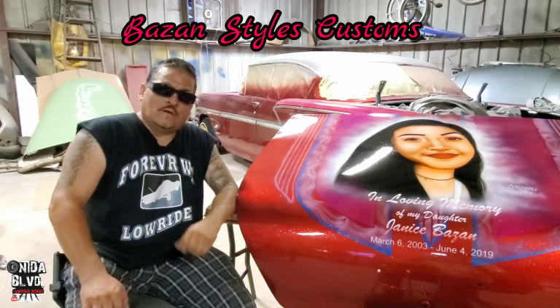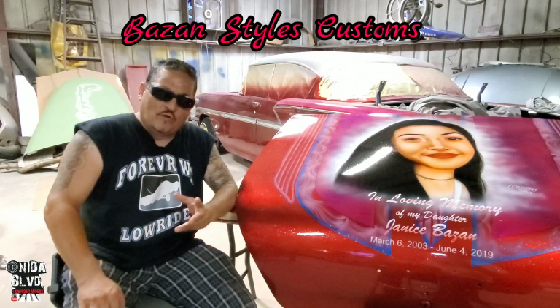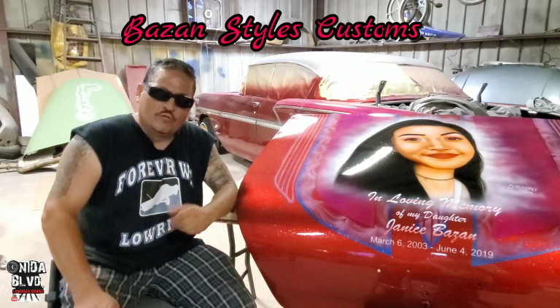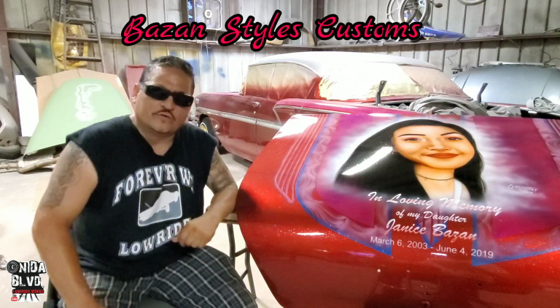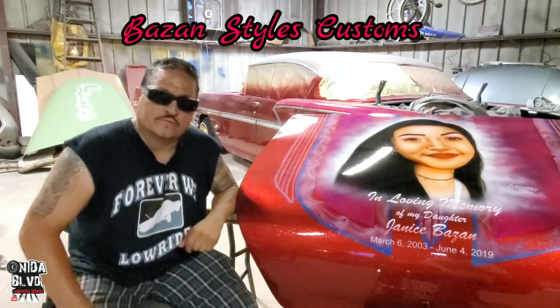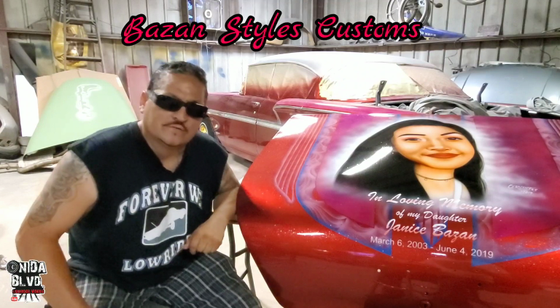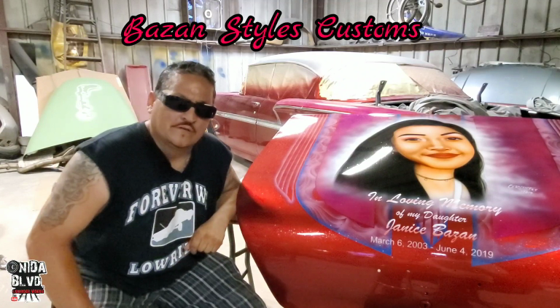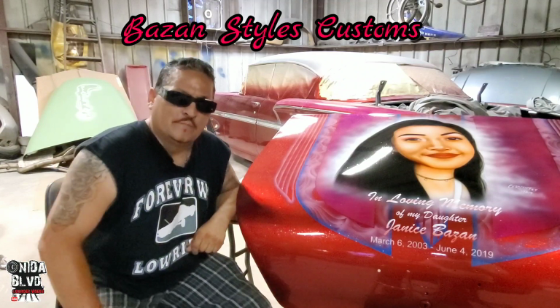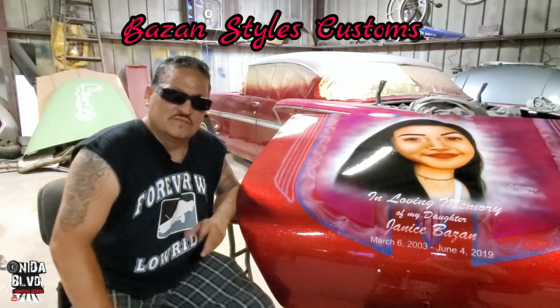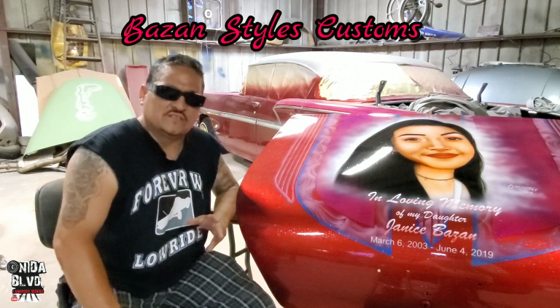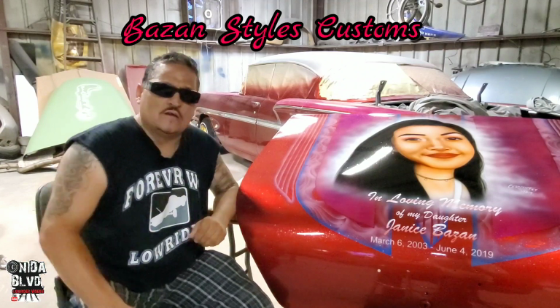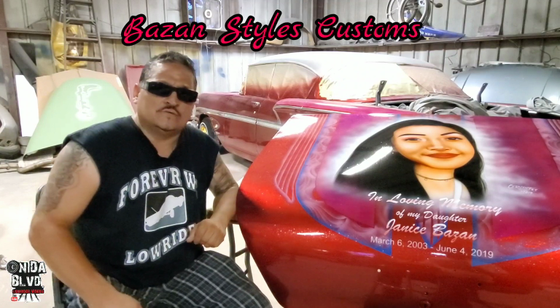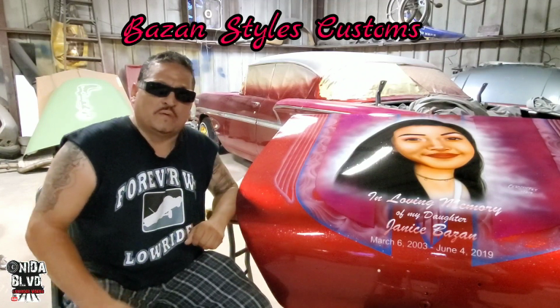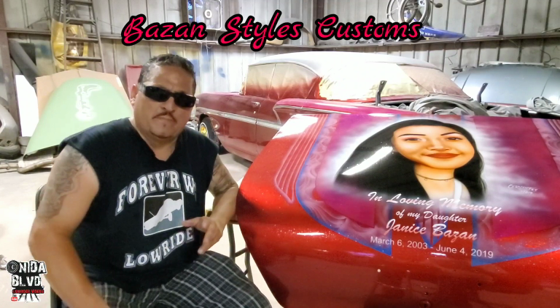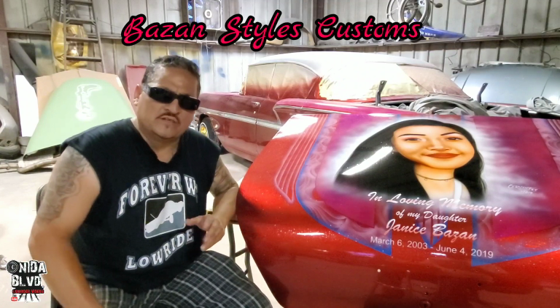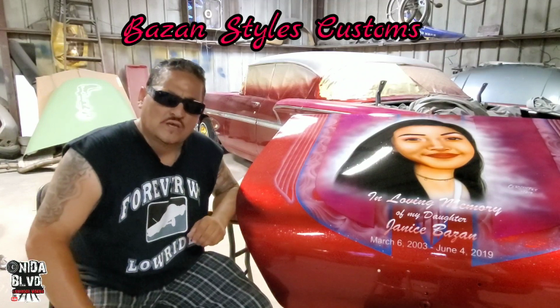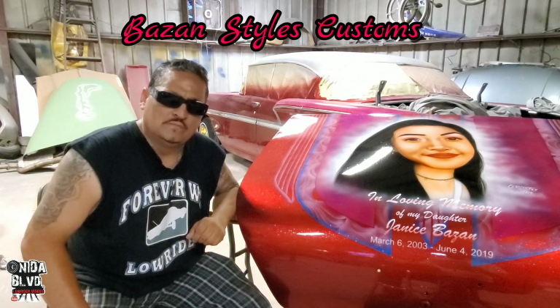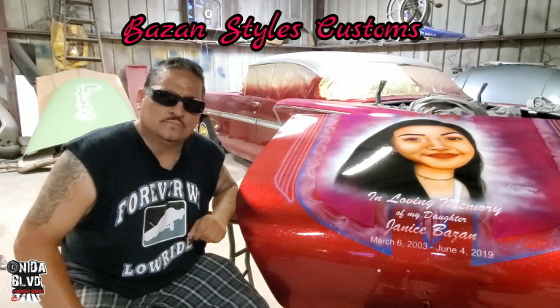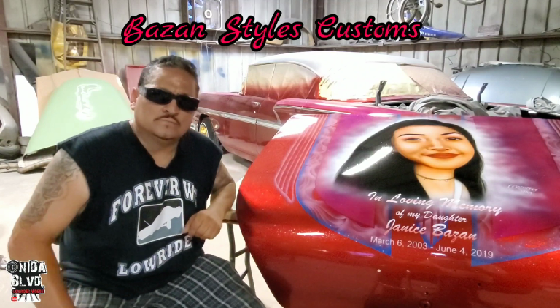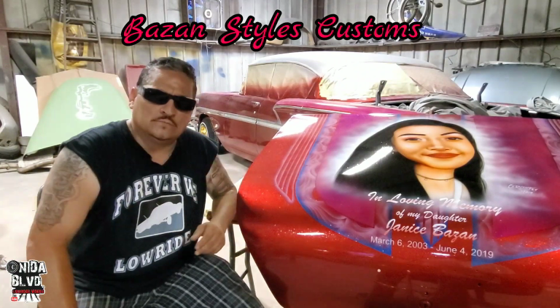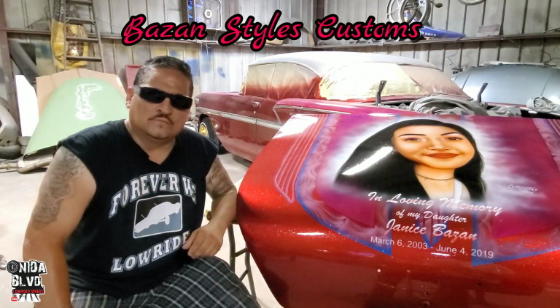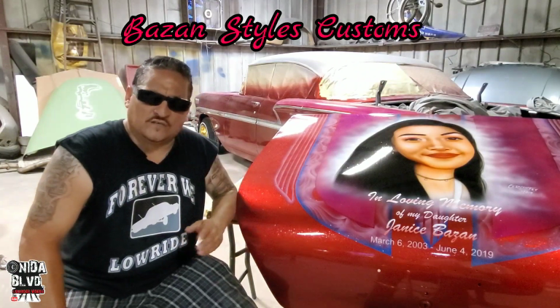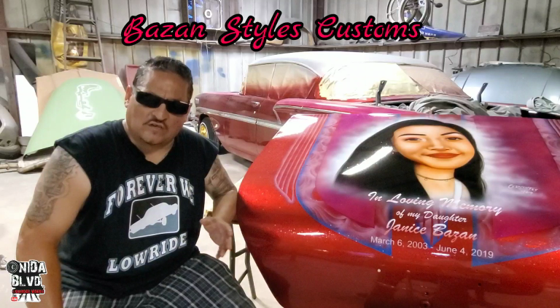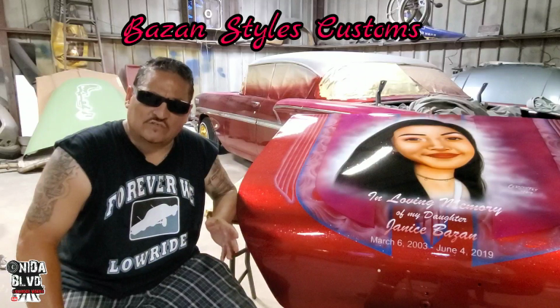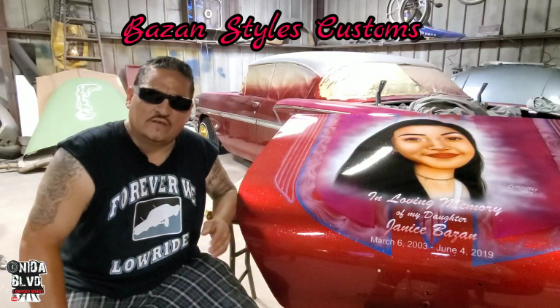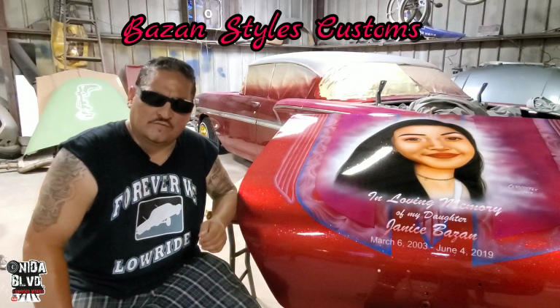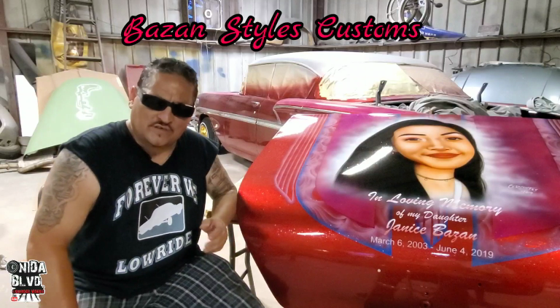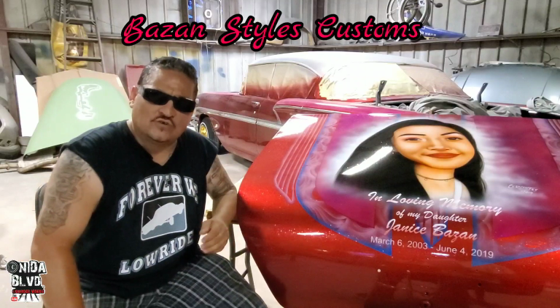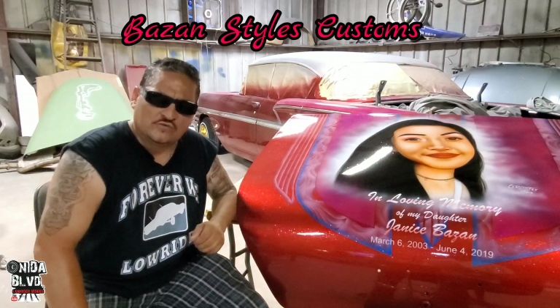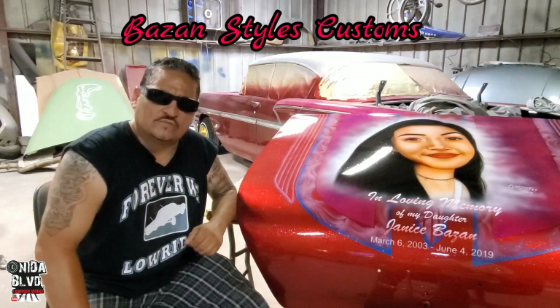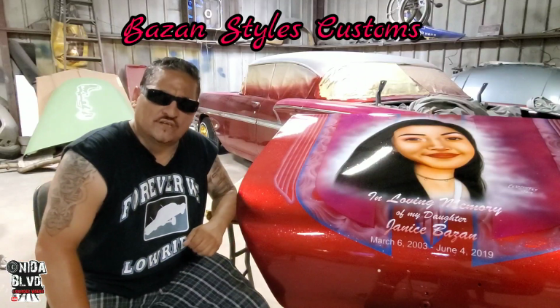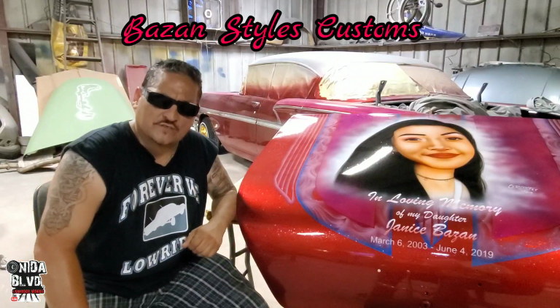I'm the owner of Bazan Styles Paint and Body Shop on the south side of San Antonio, Texas.